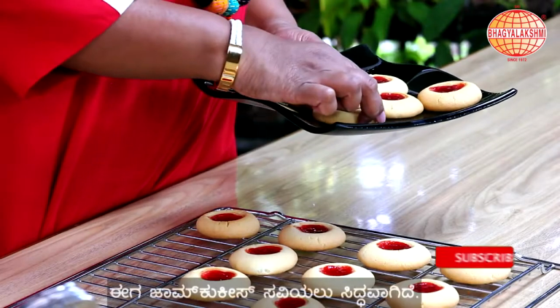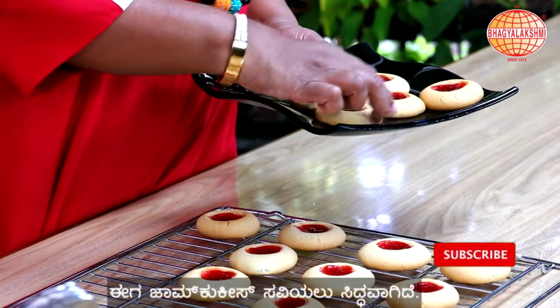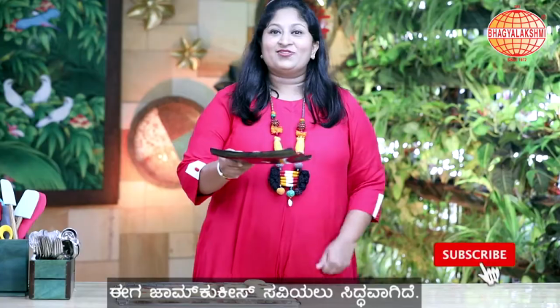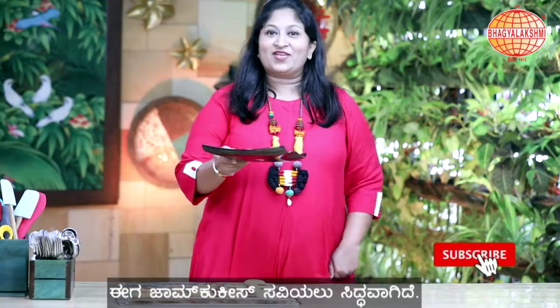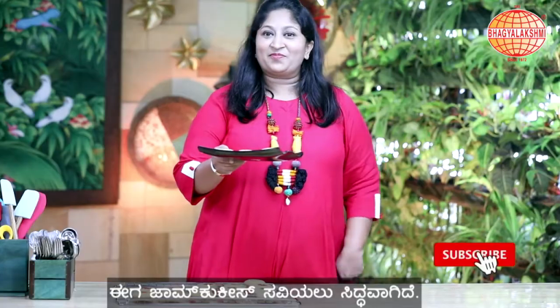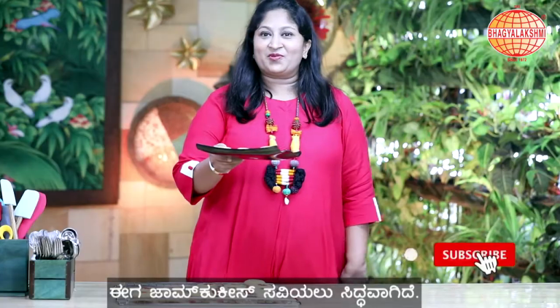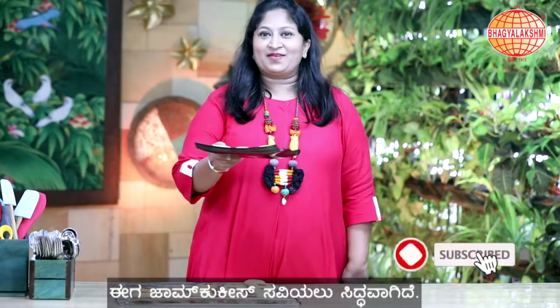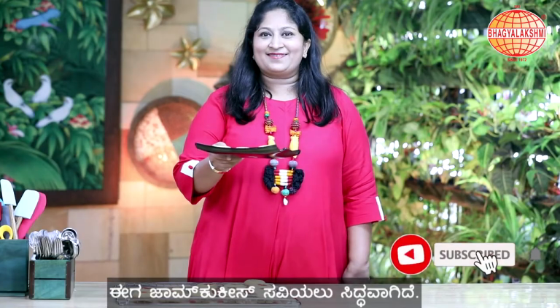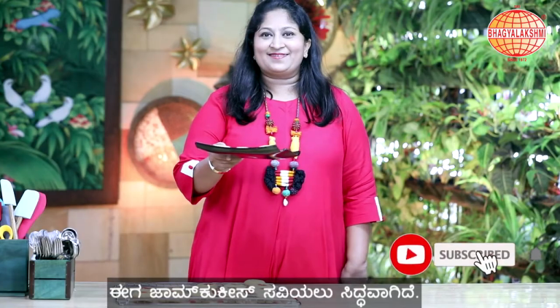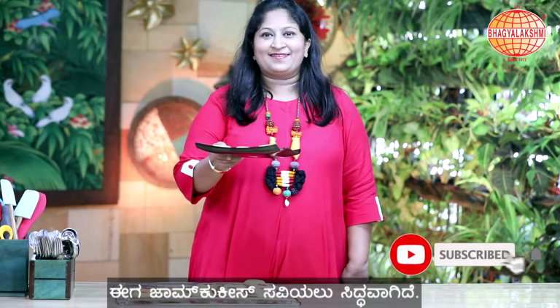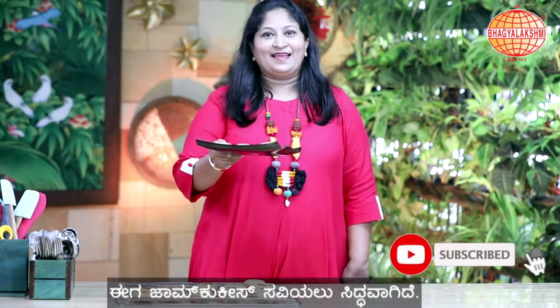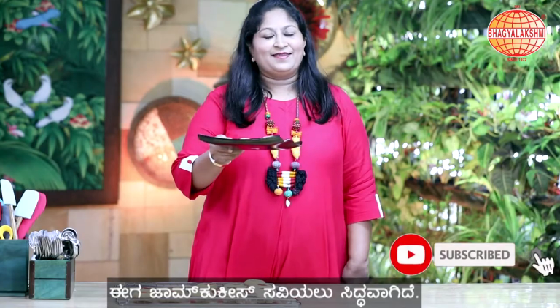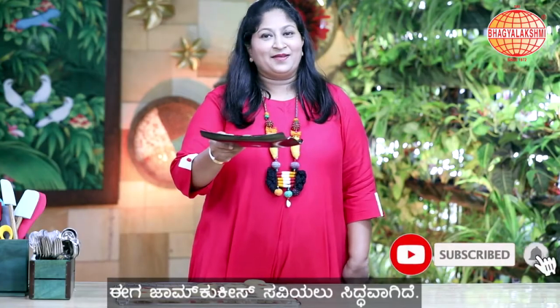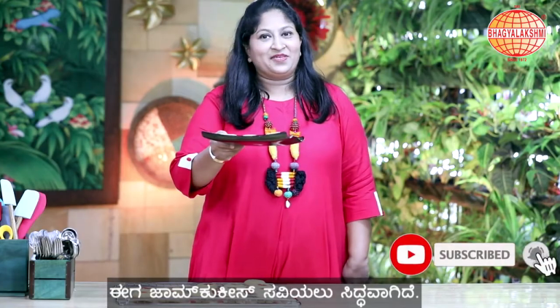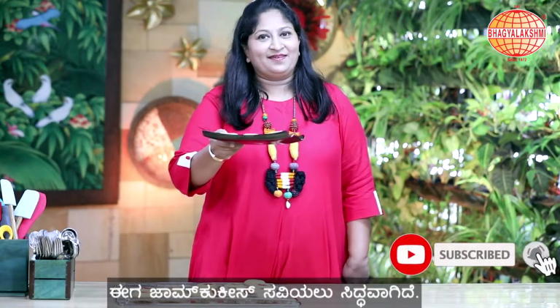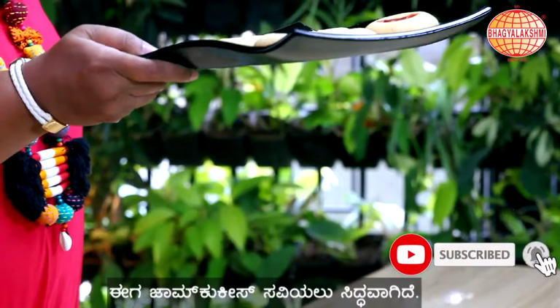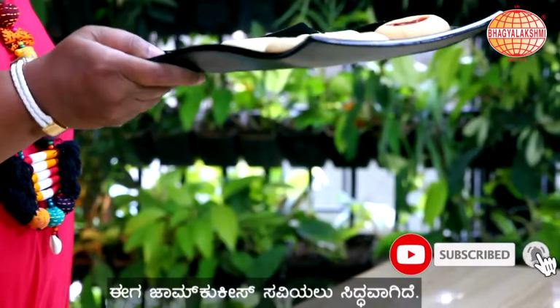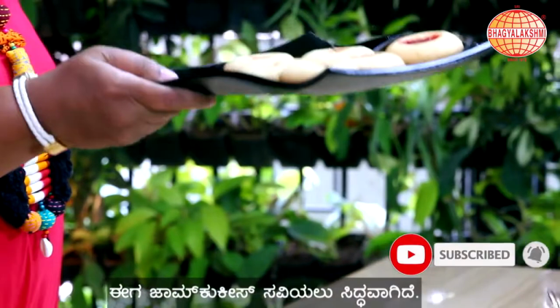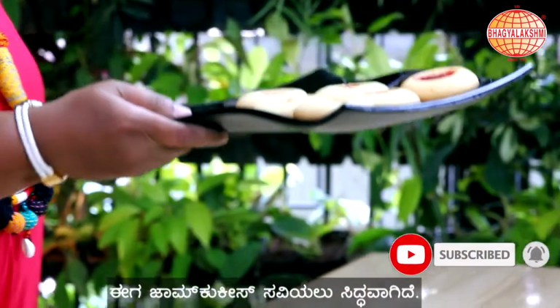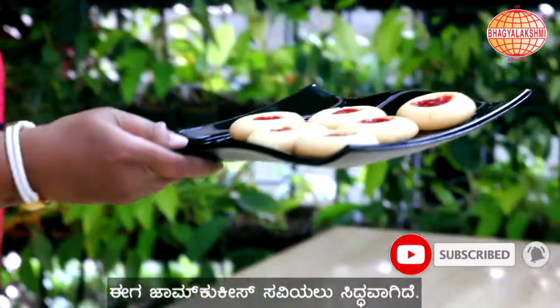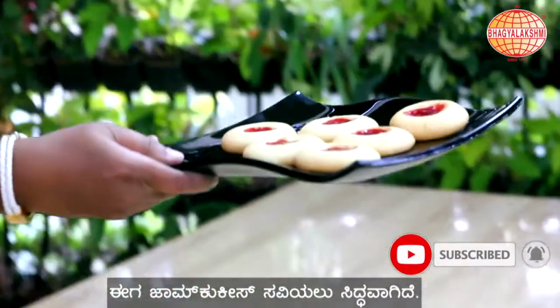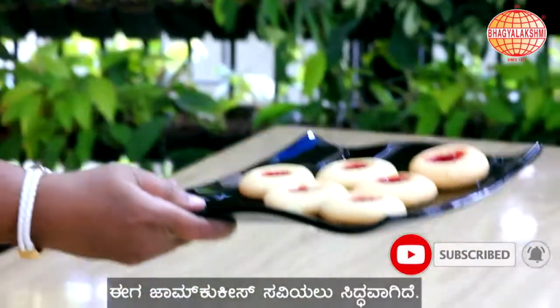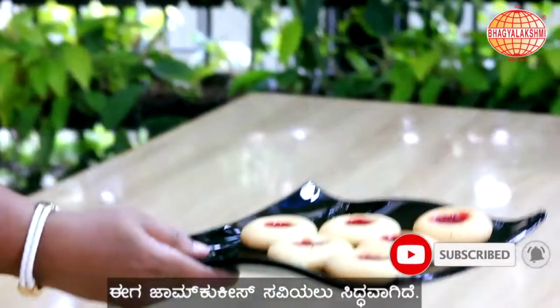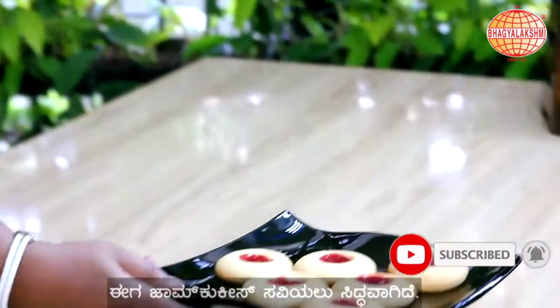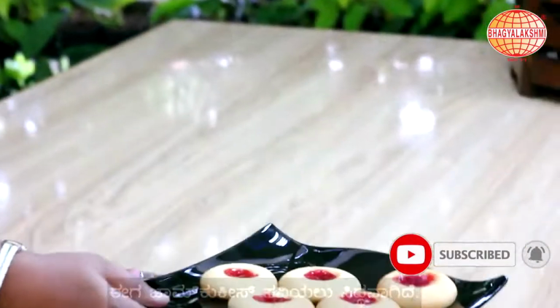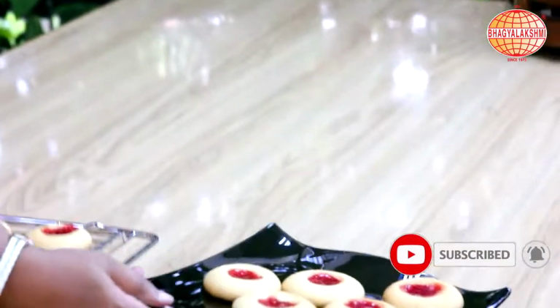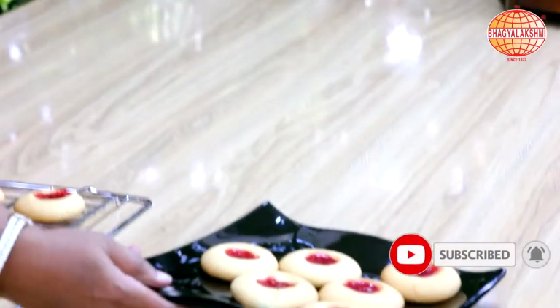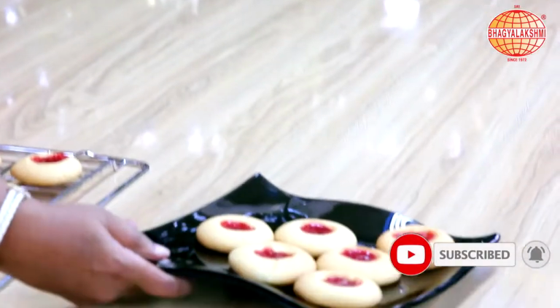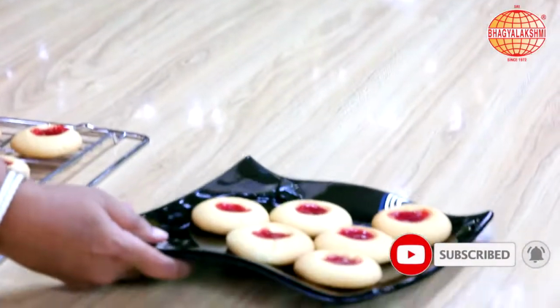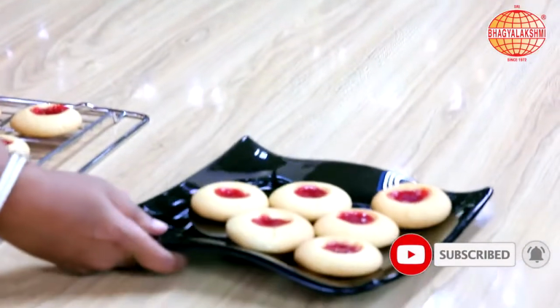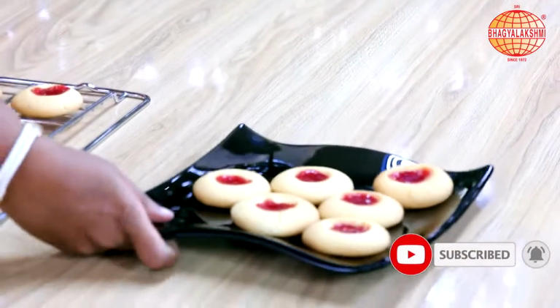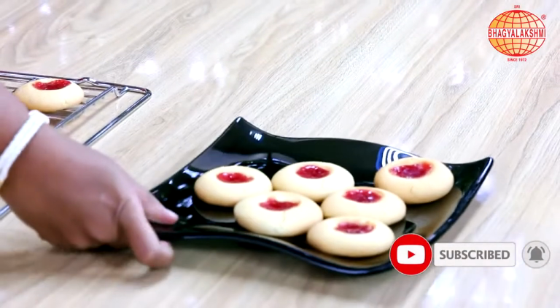Jam cookies — yummy and ready to eat. Please do like, share and subscribe.